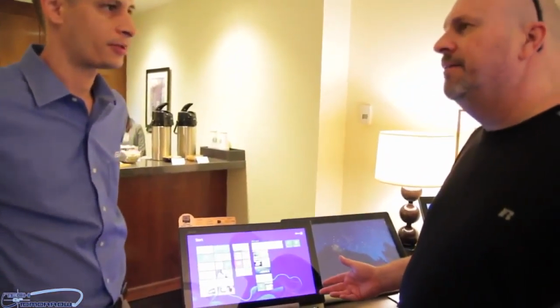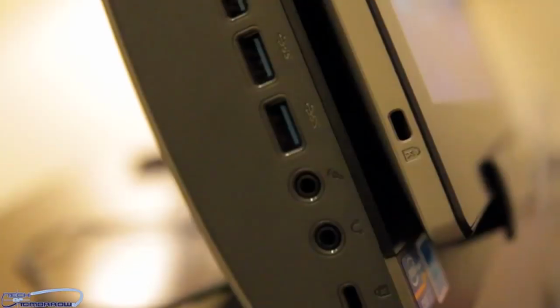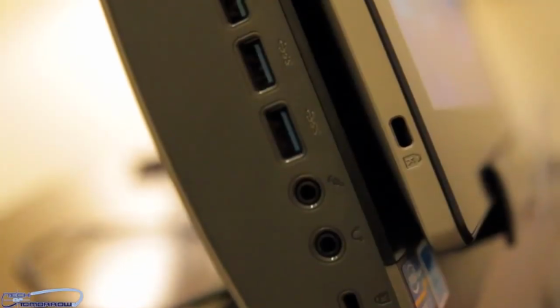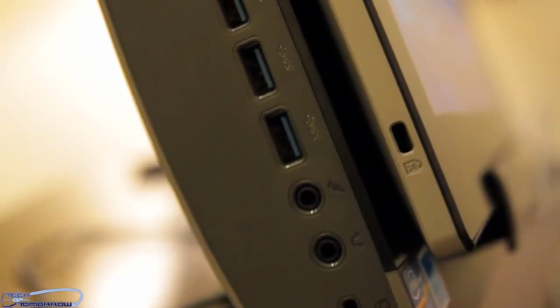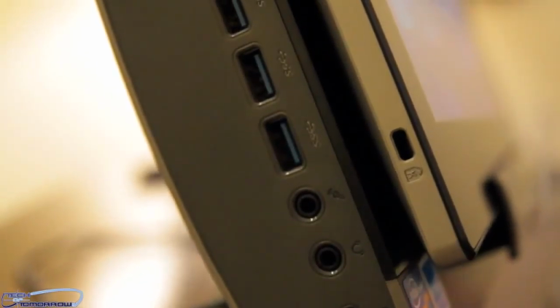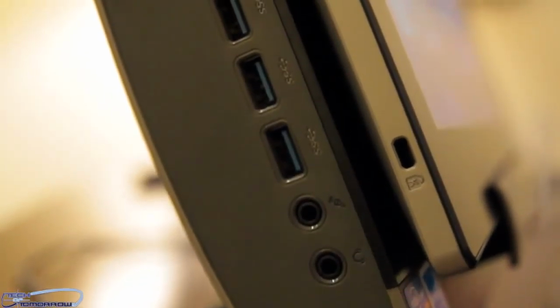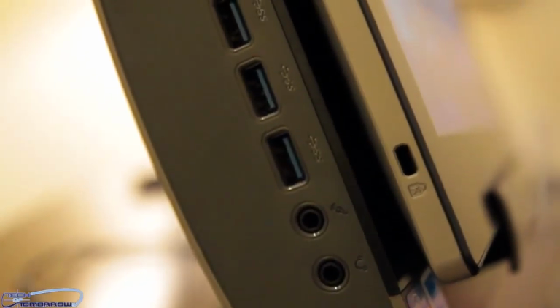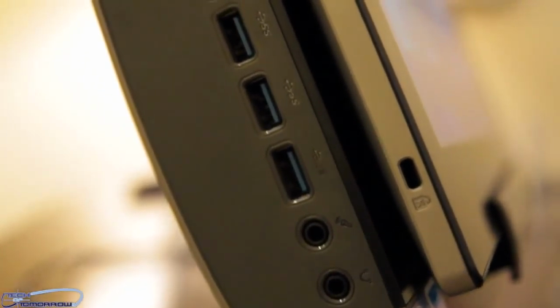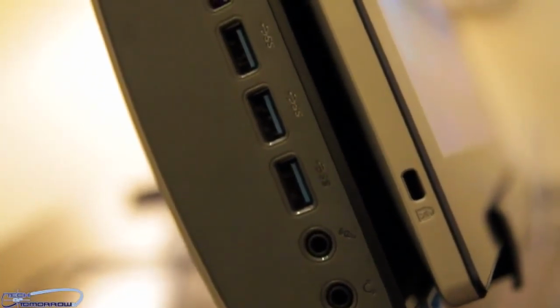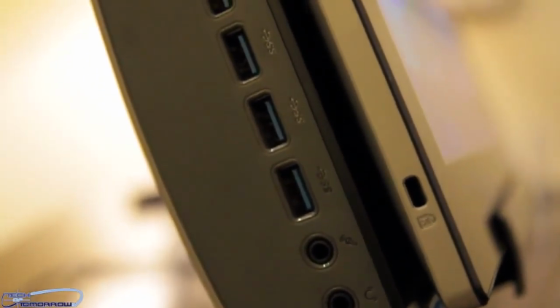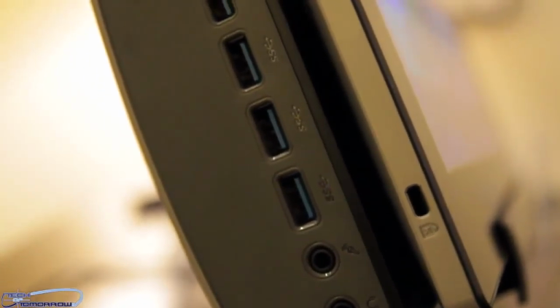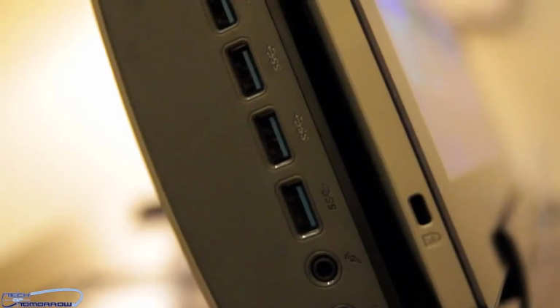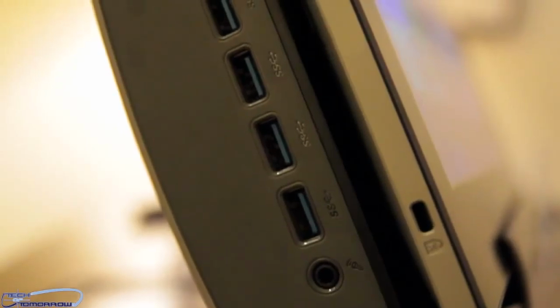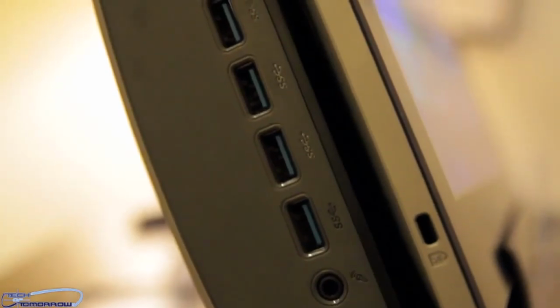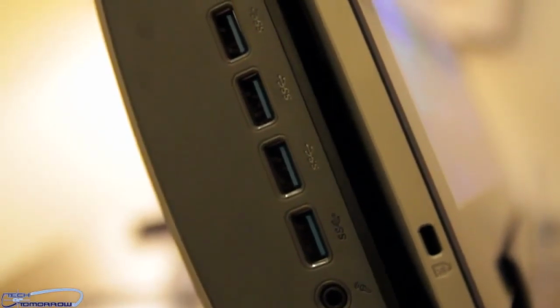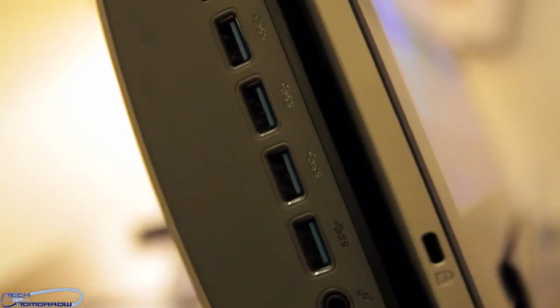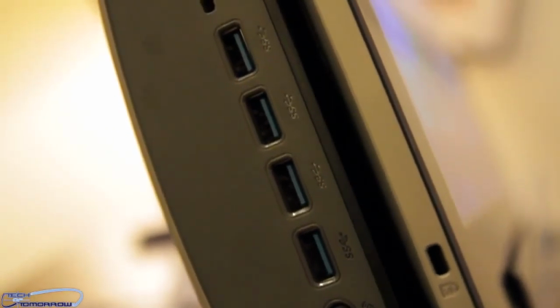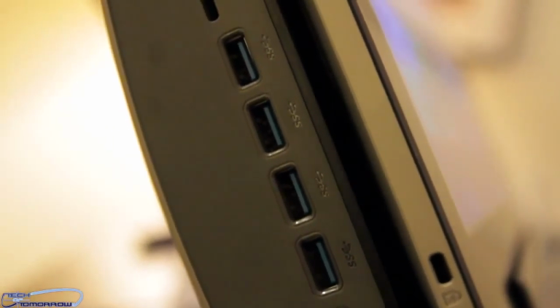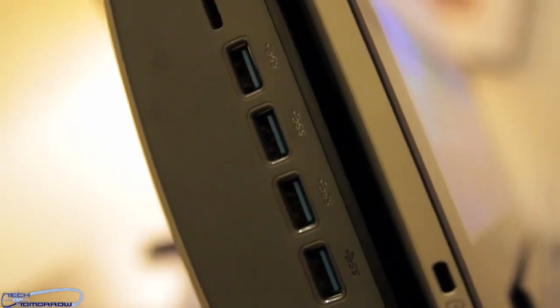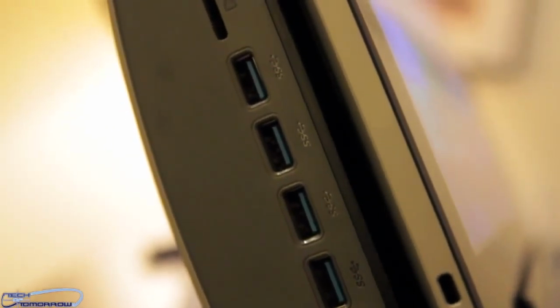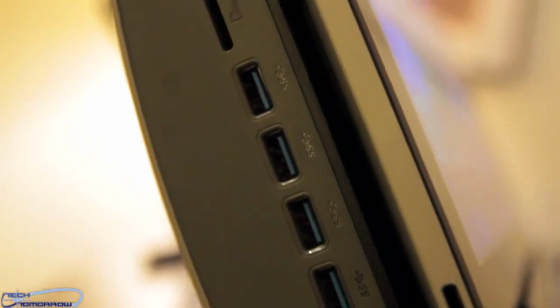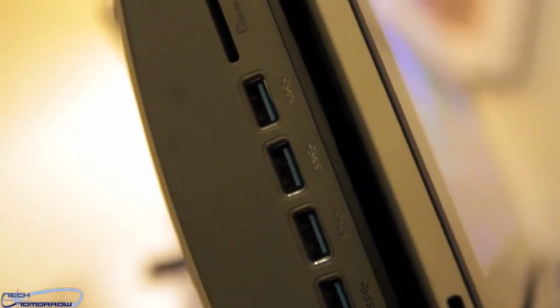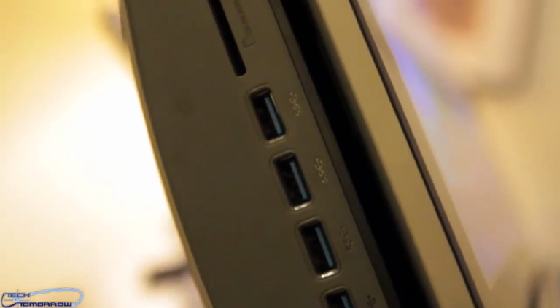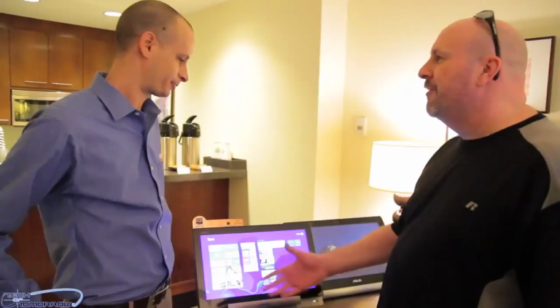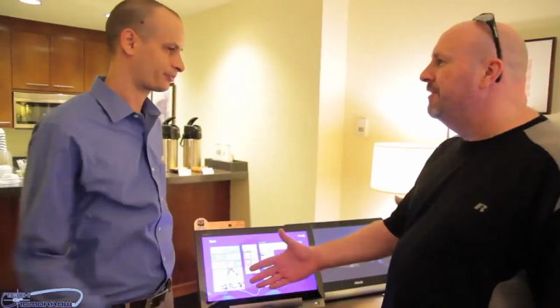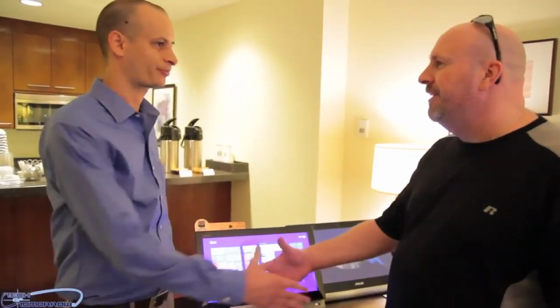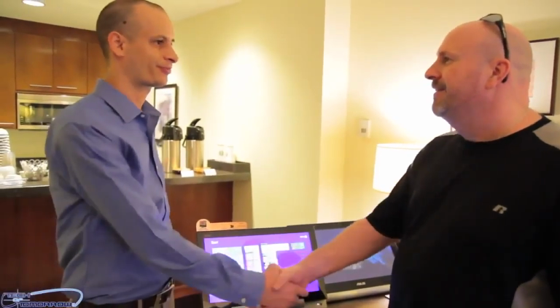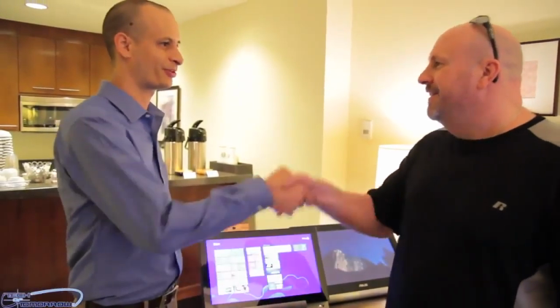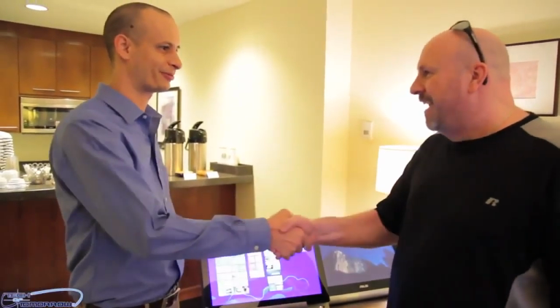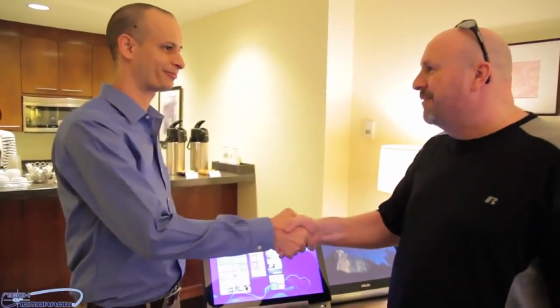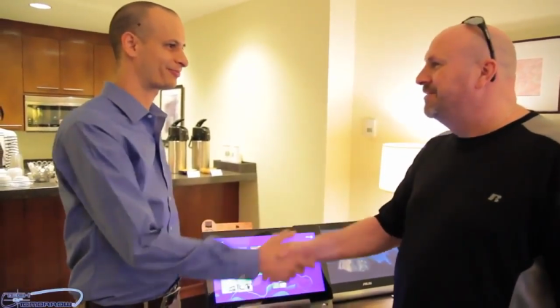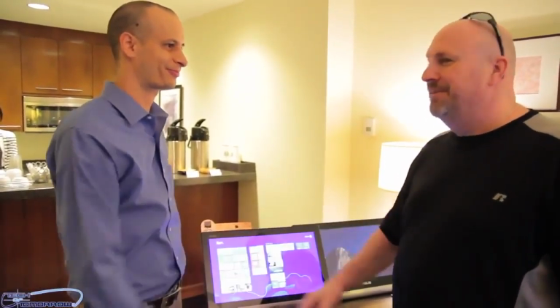So what's this thing going to come to market at? It's coming in March at around $1,200. All right, thank you very much Nick. No problem, have a great show.